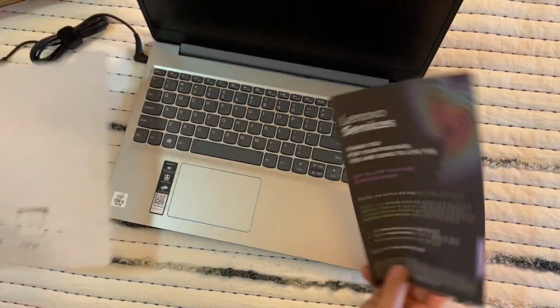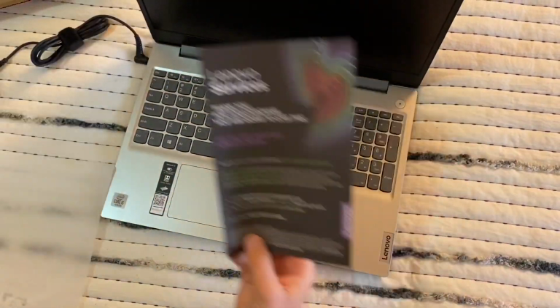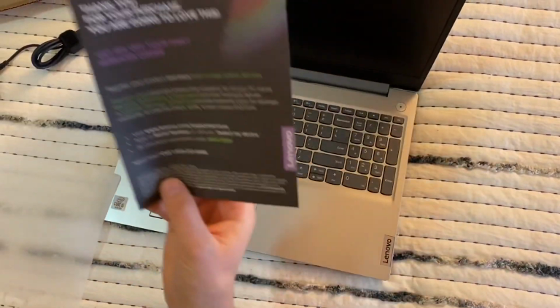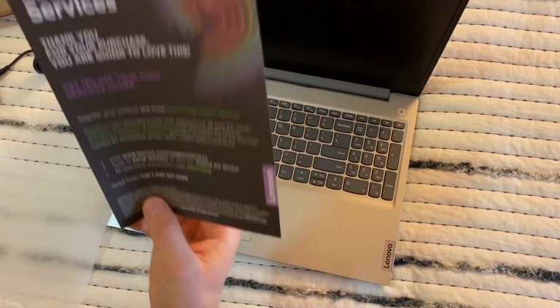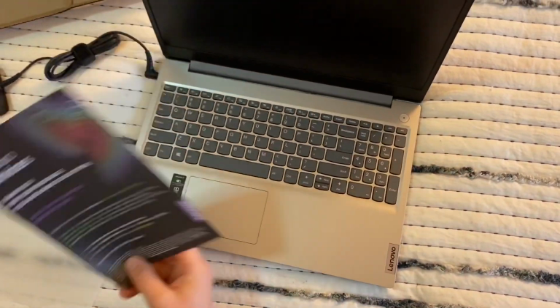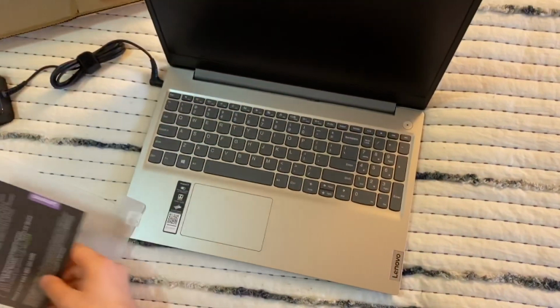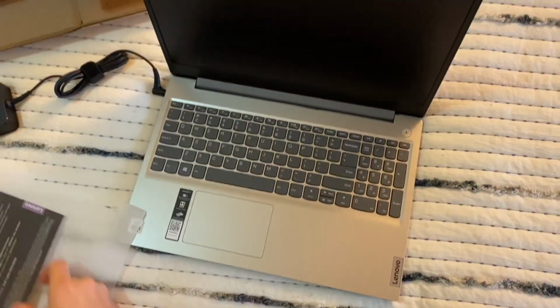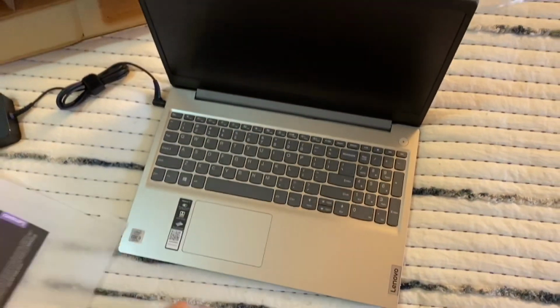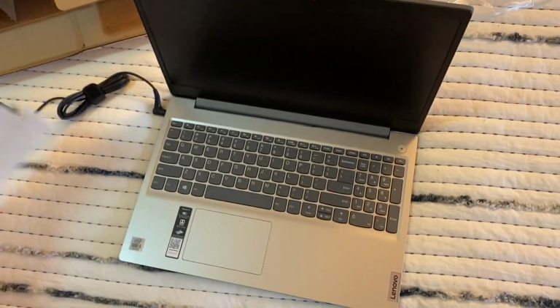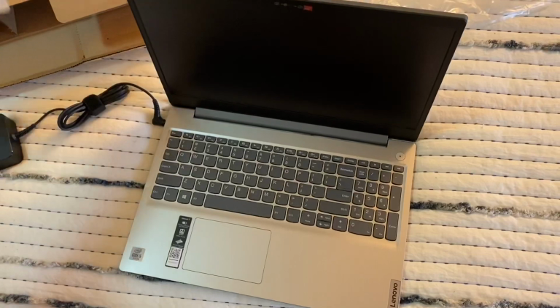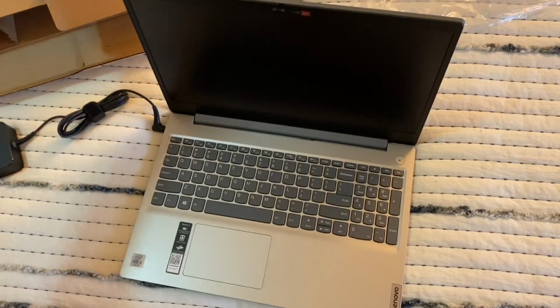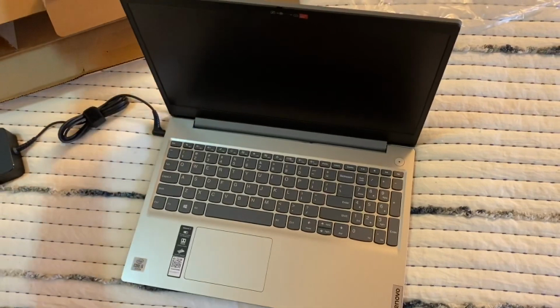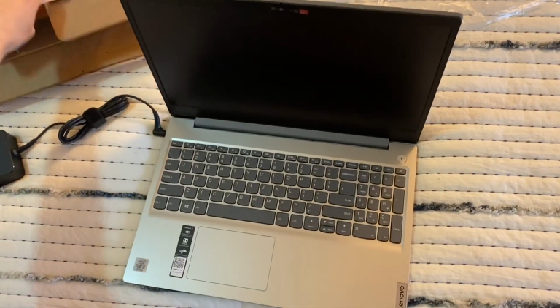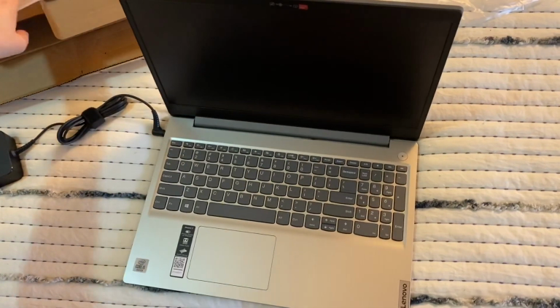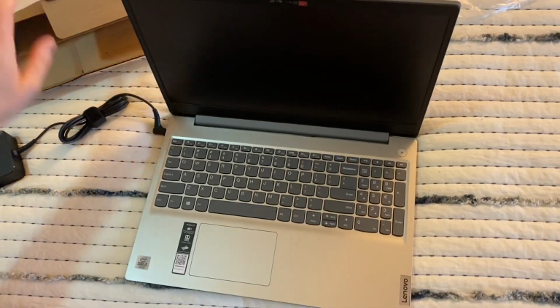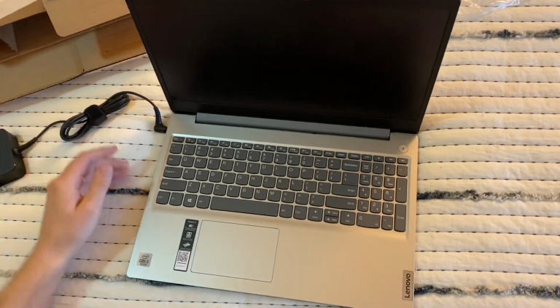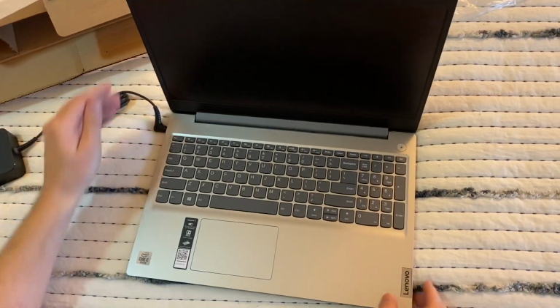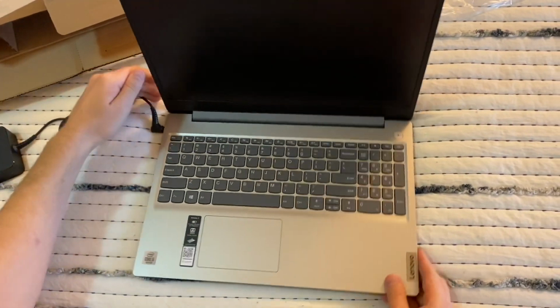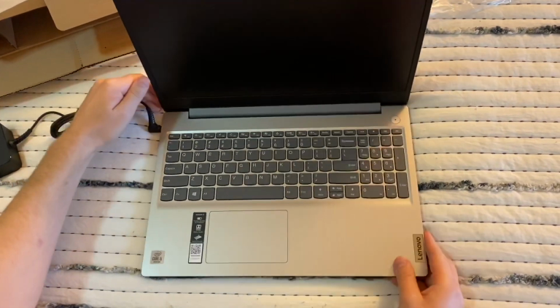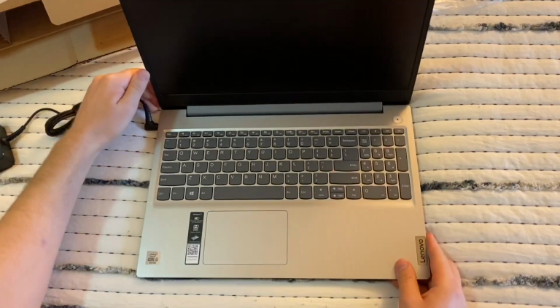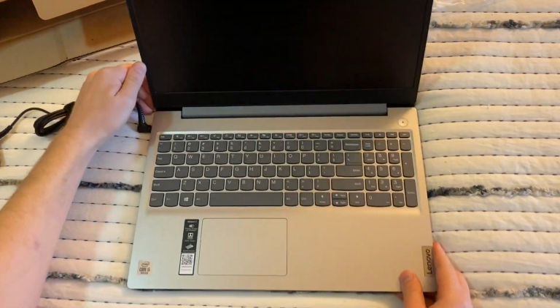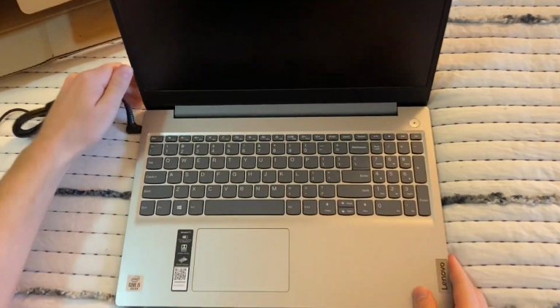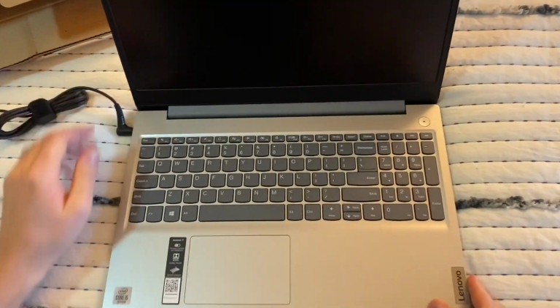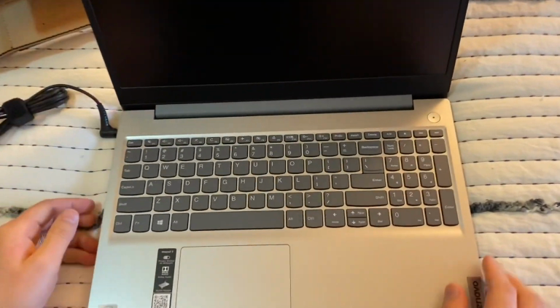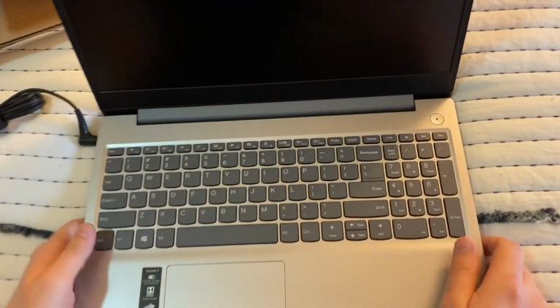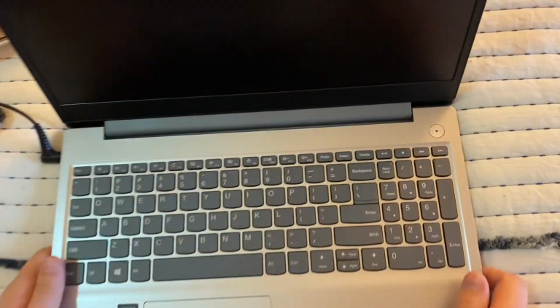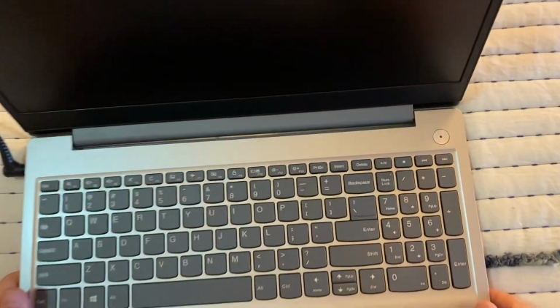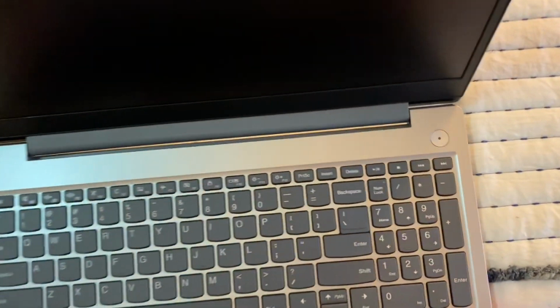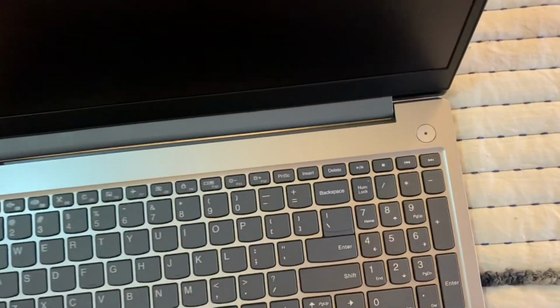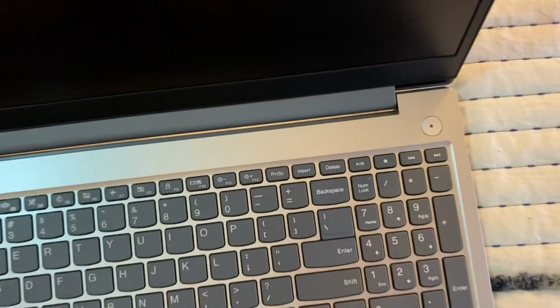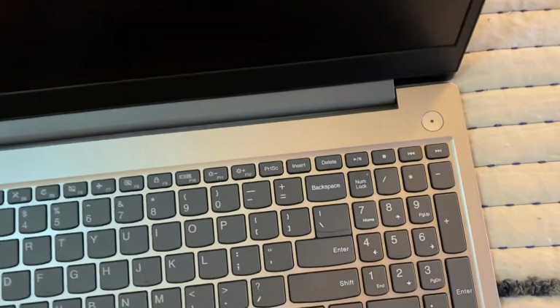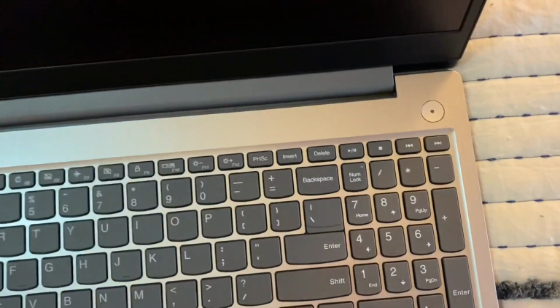There's also some Lenovo service papers in the box. This is the IdeaPad 3.